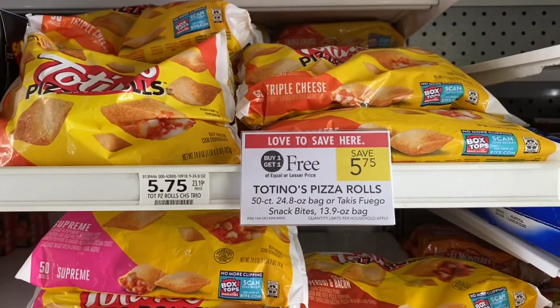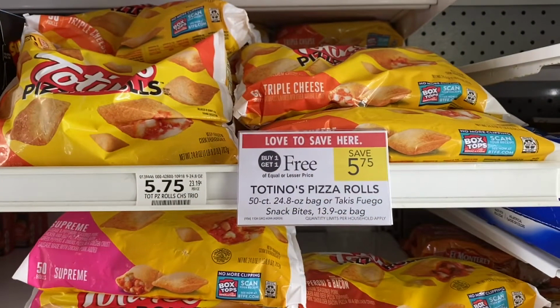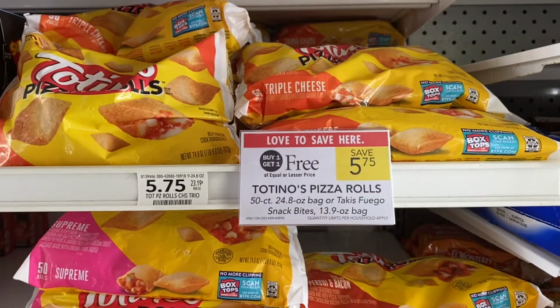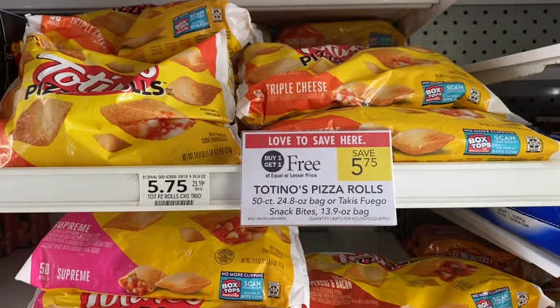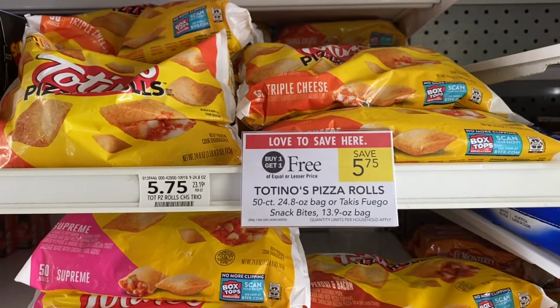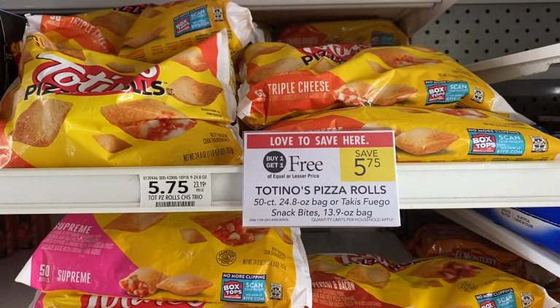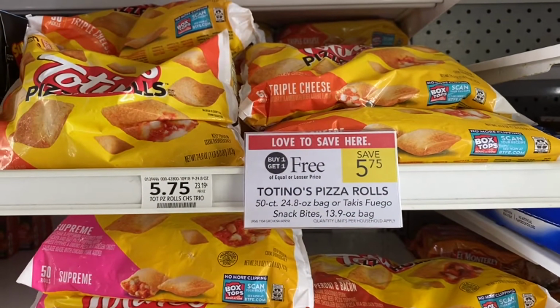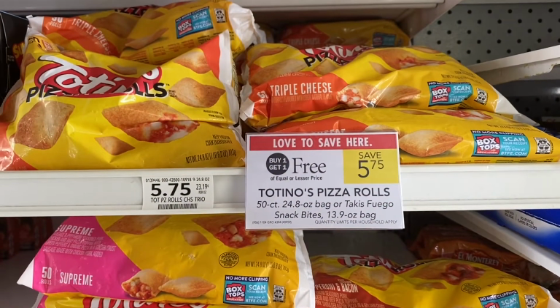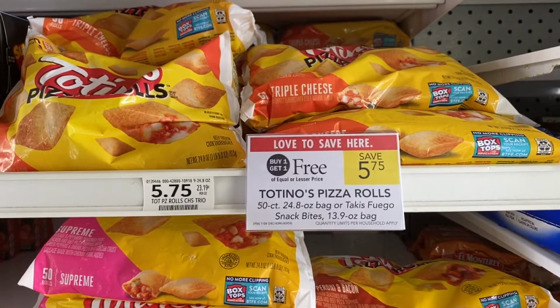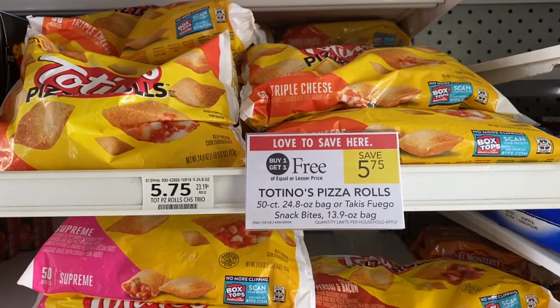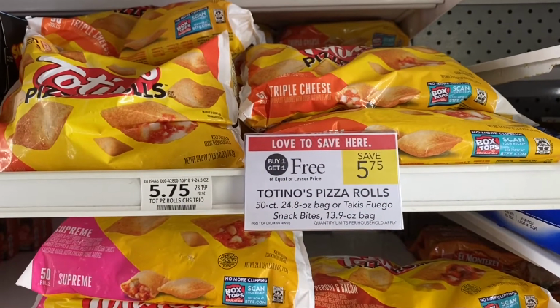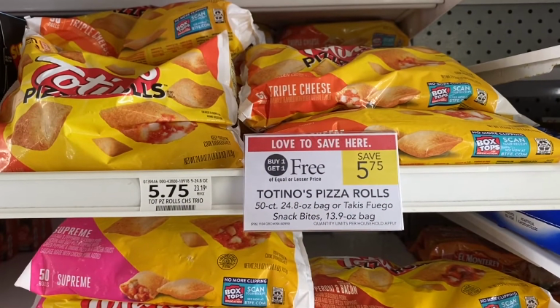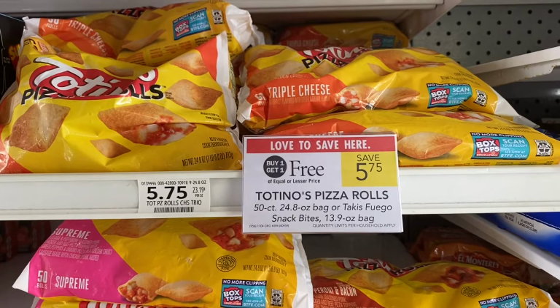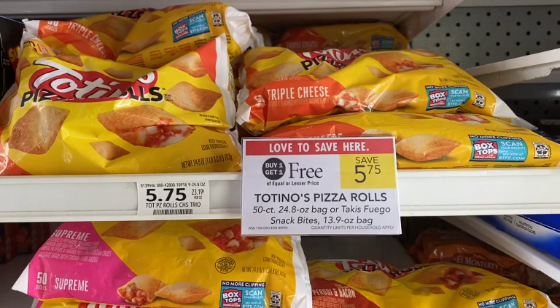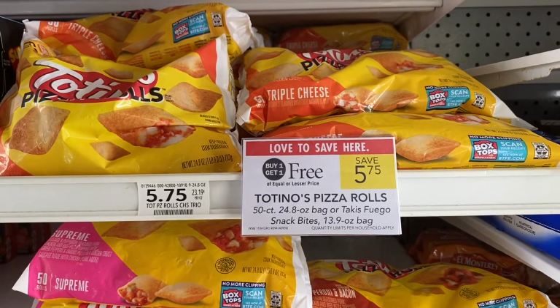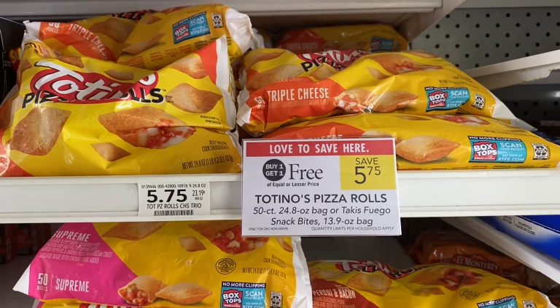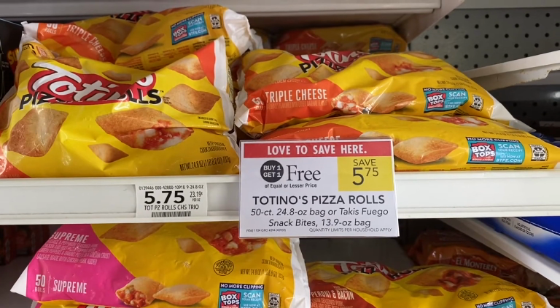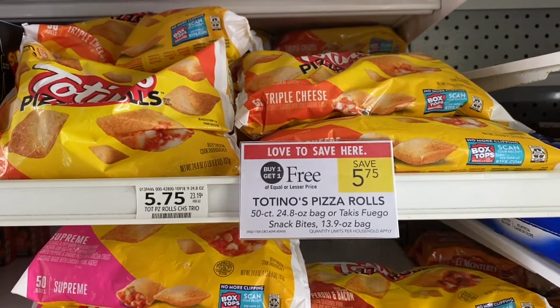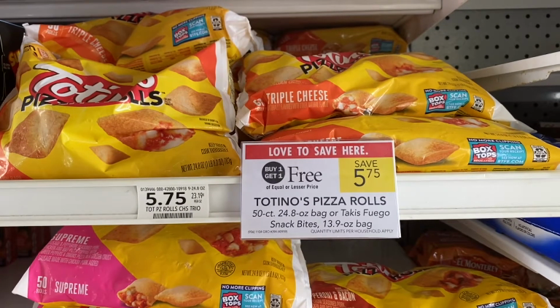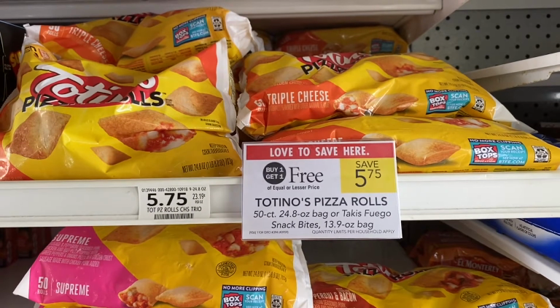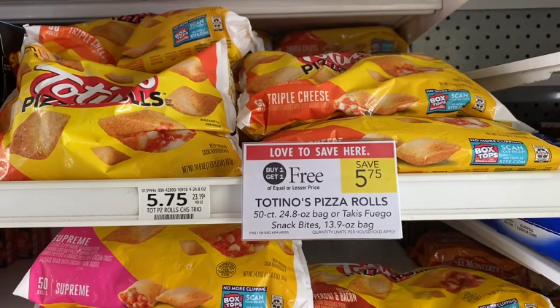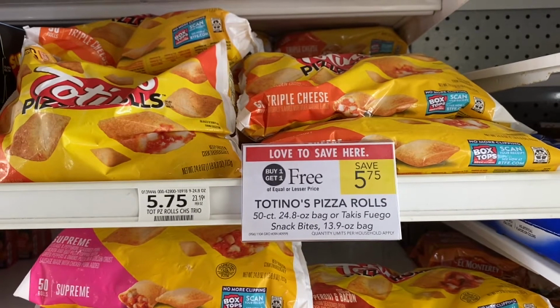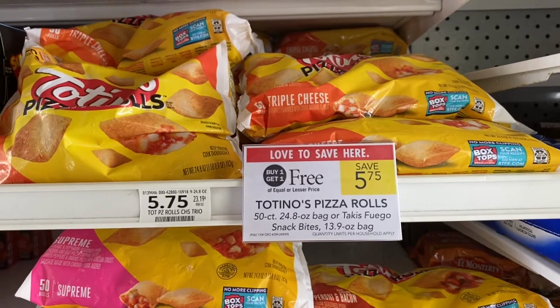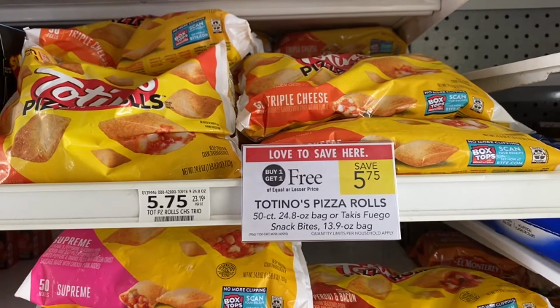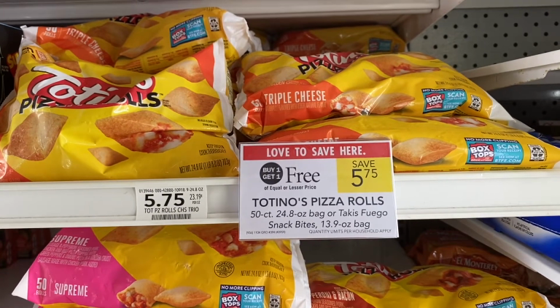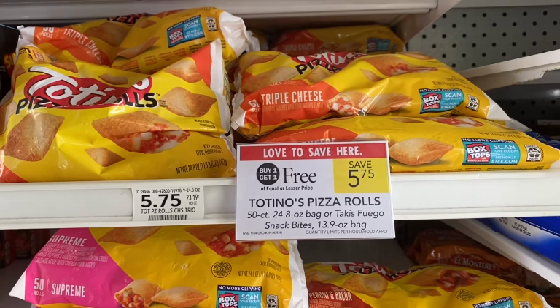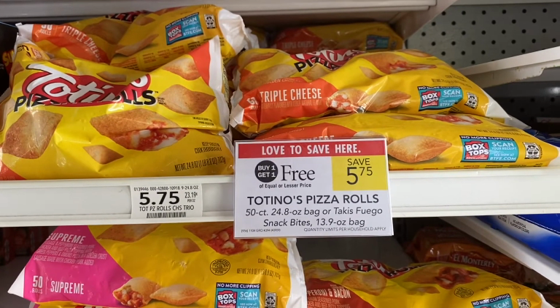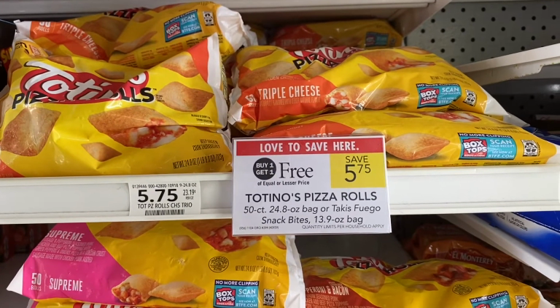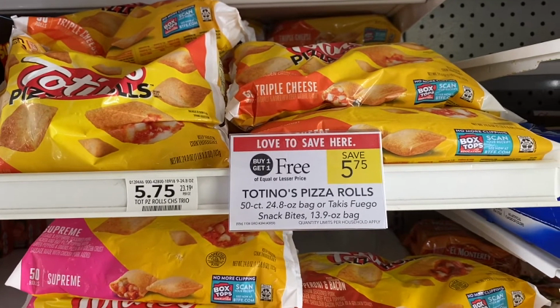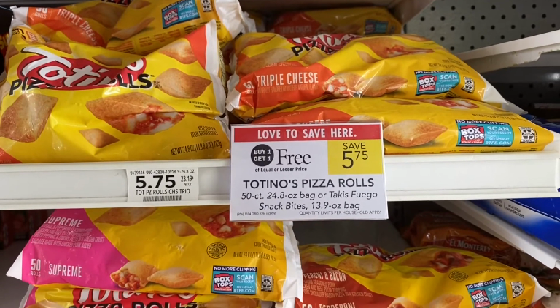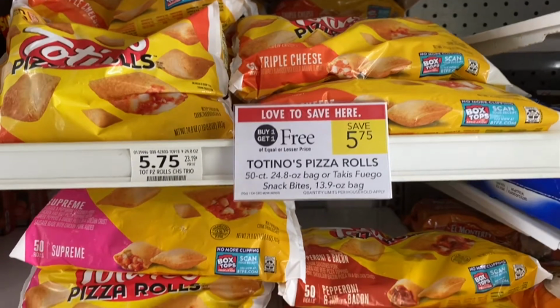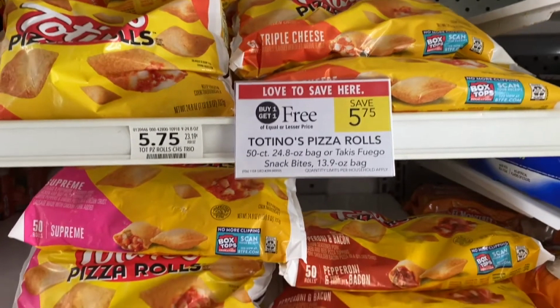On the Publix site, there is a coupon where you can save $2 off of two for the Totino's pizza rolls.